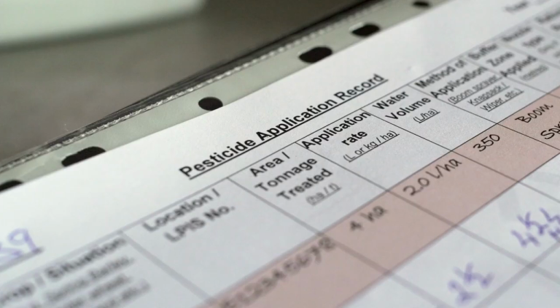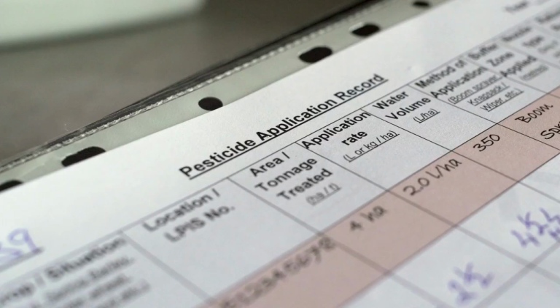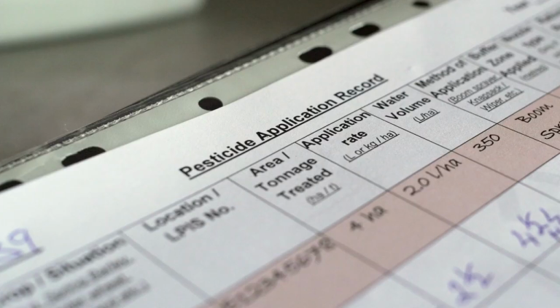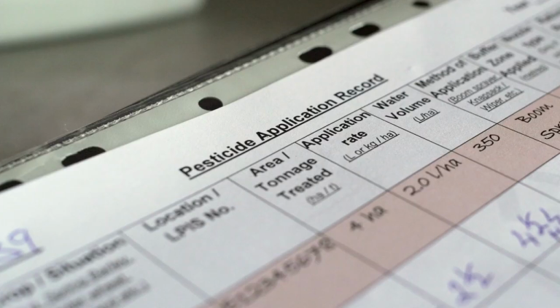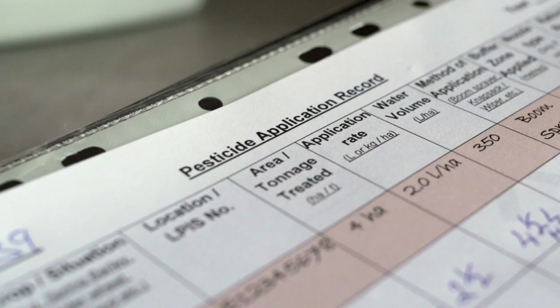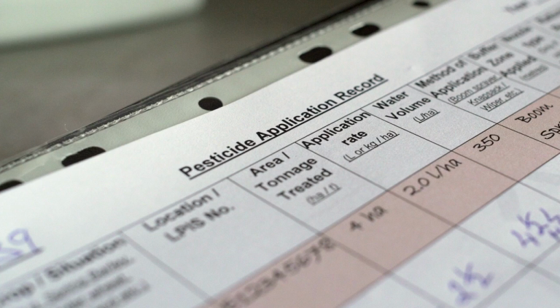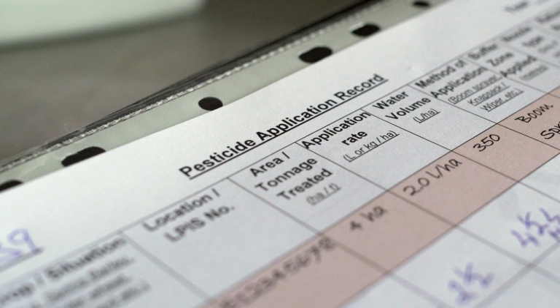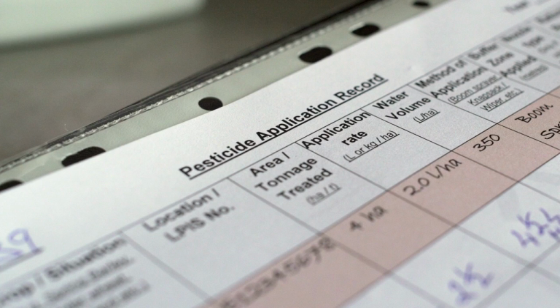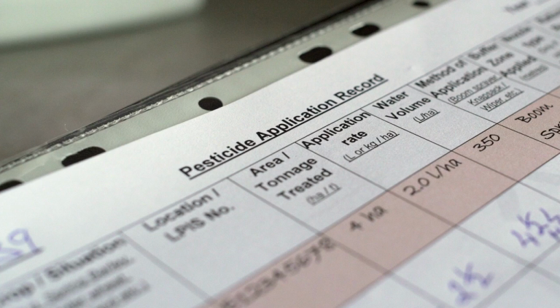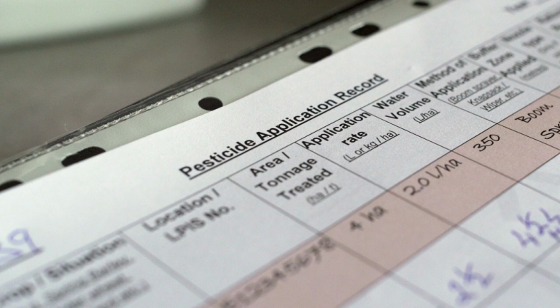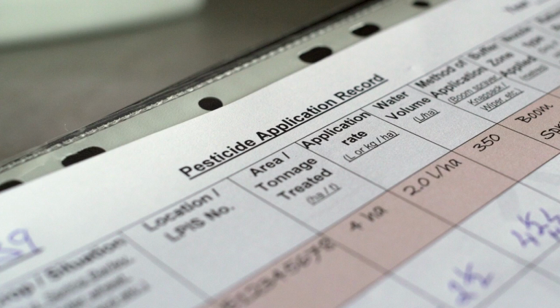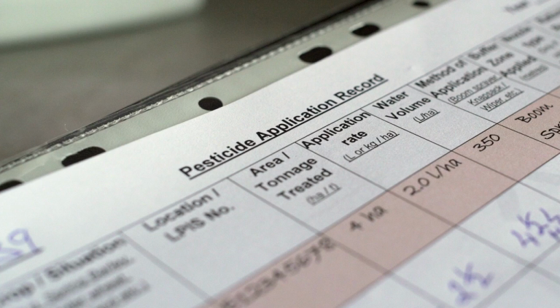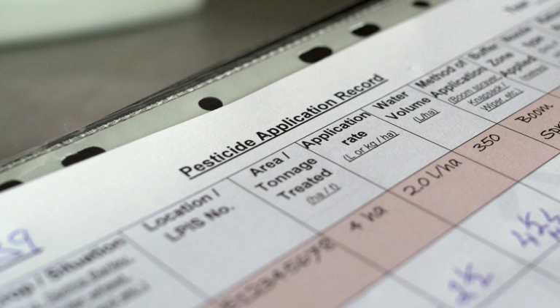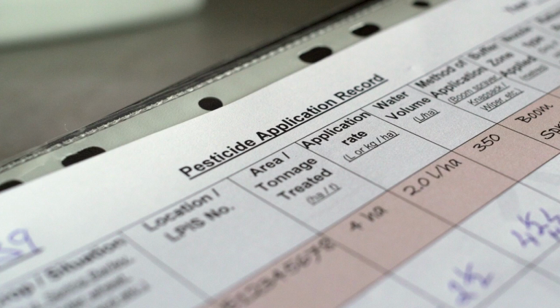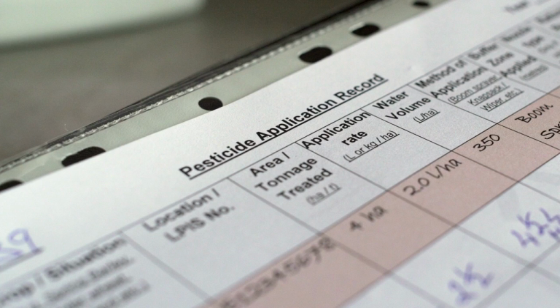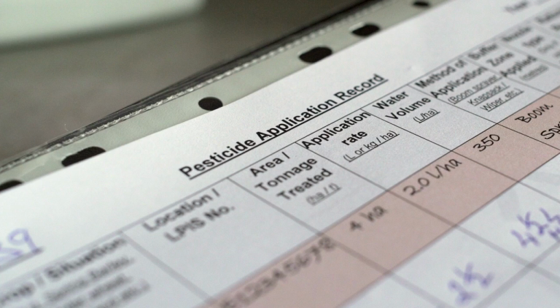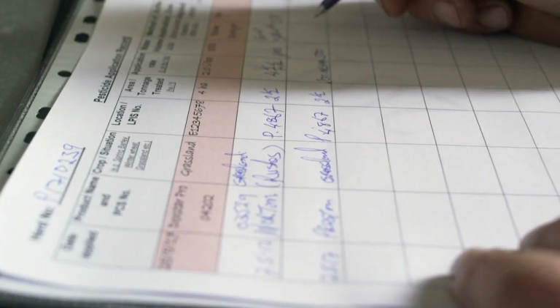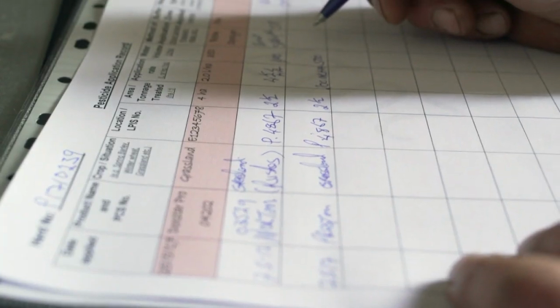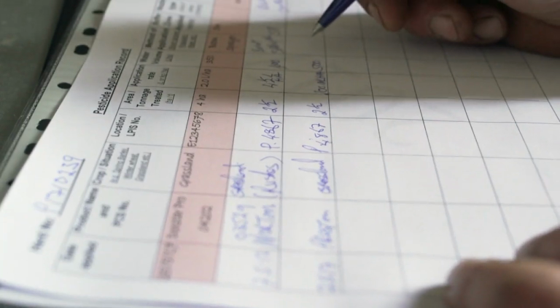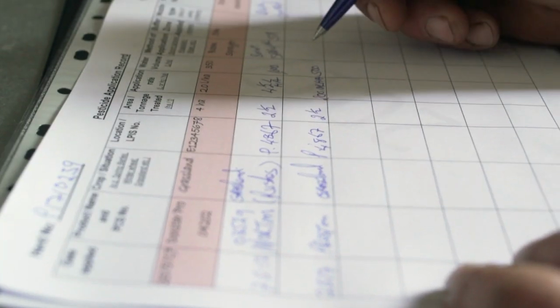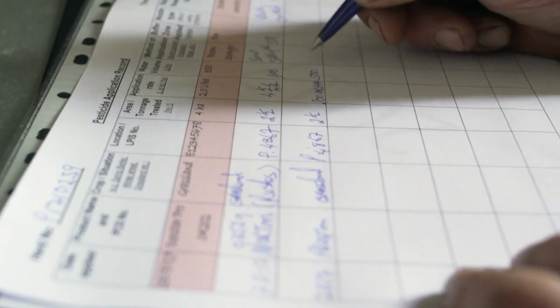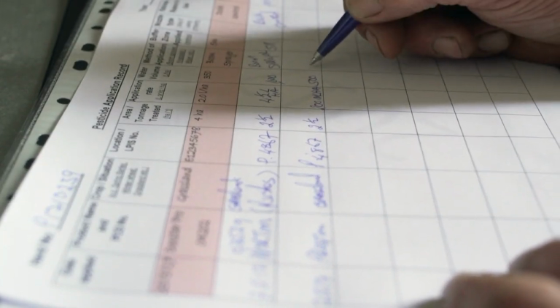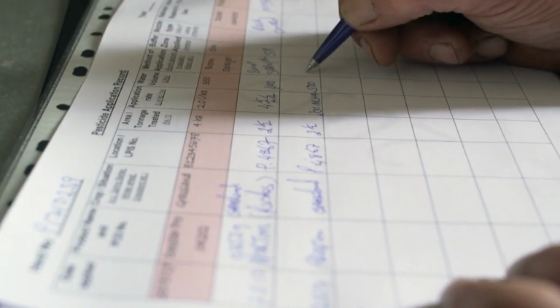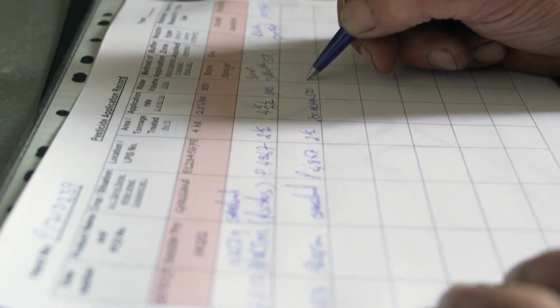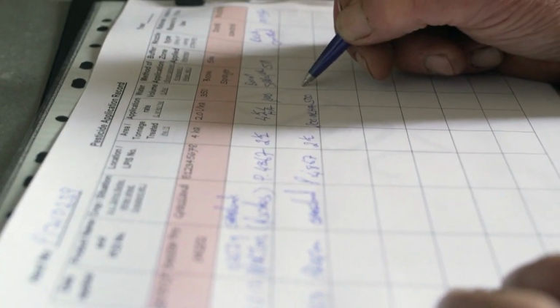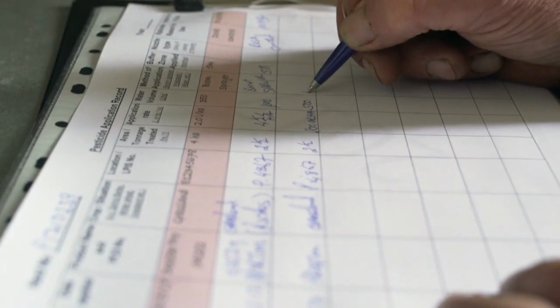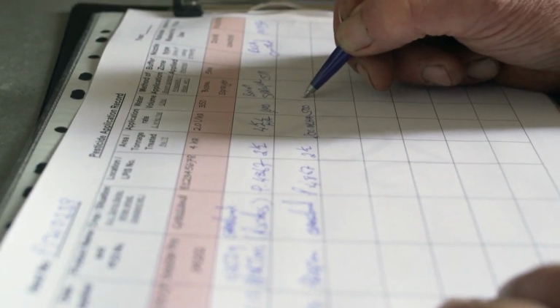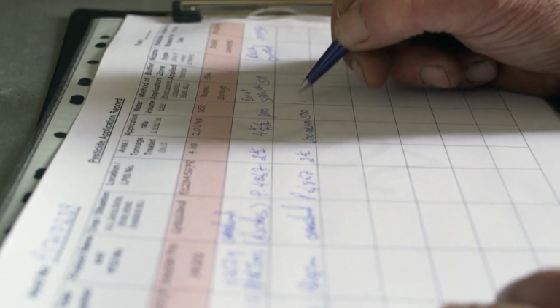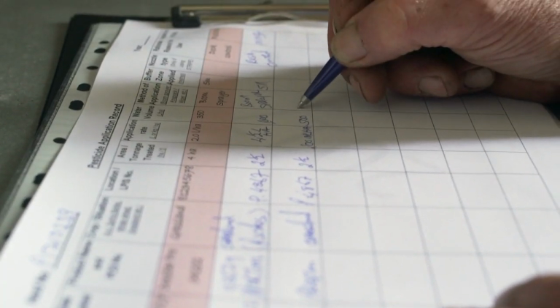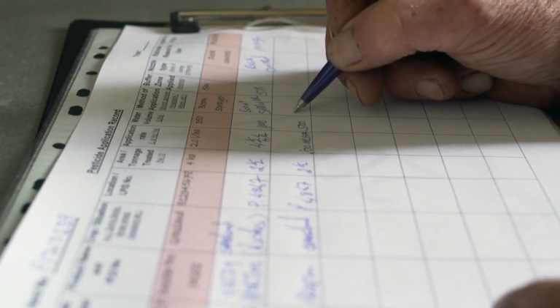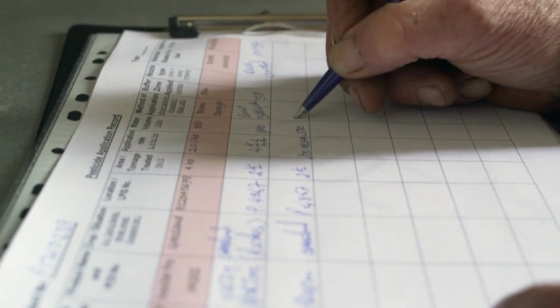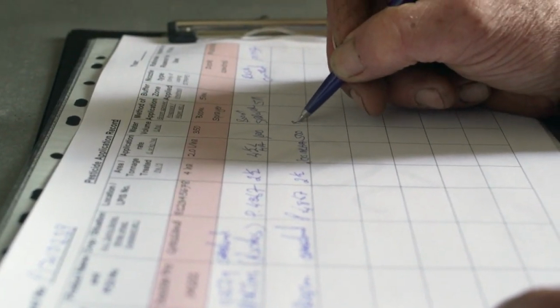Finally, John Joe fills out the required records of use, safely completing the spraying process.